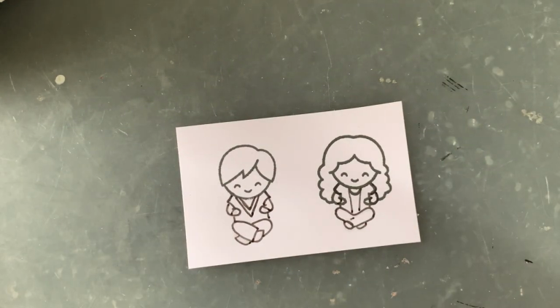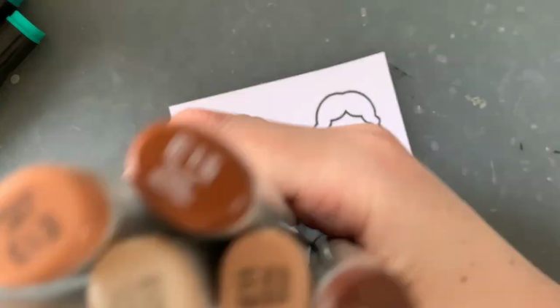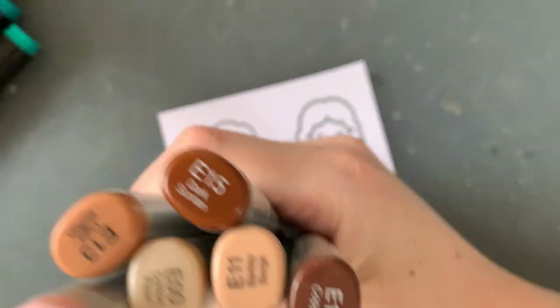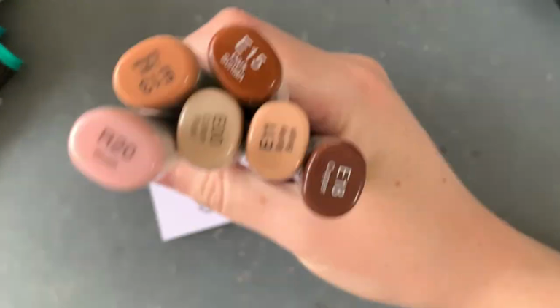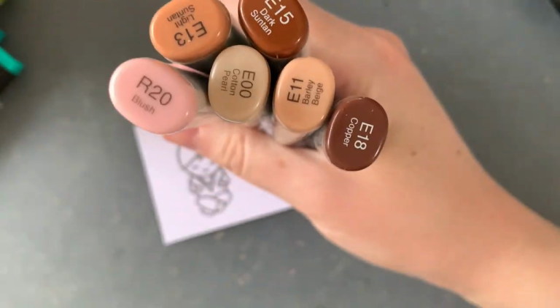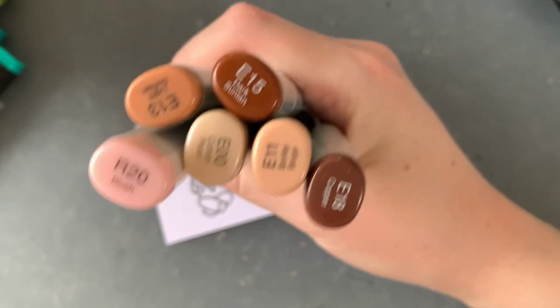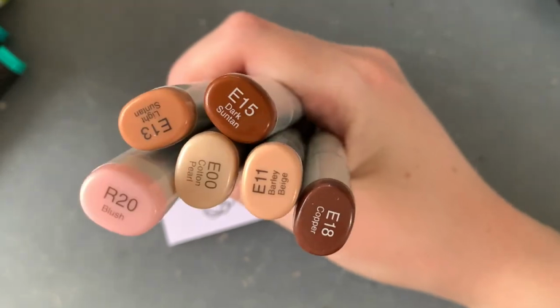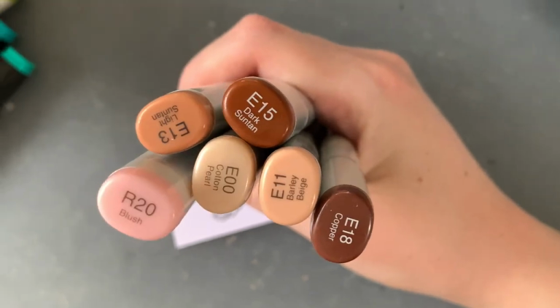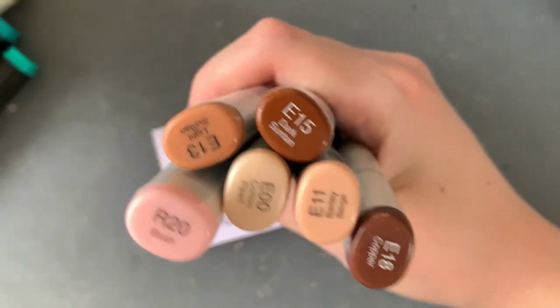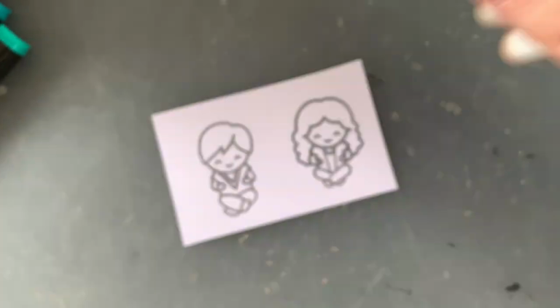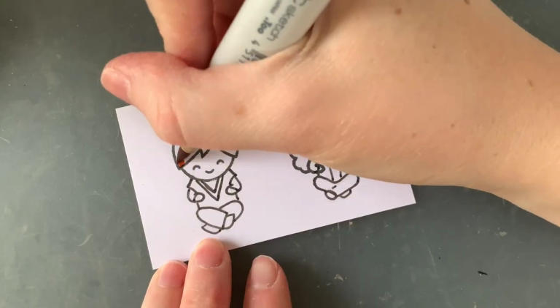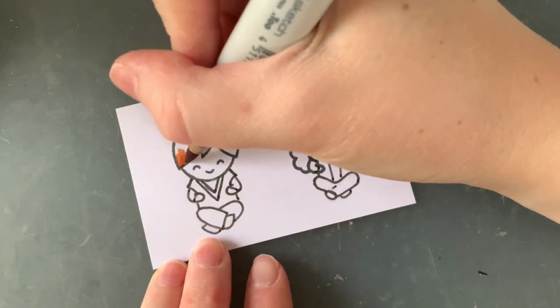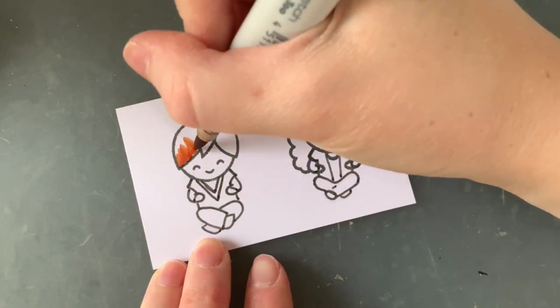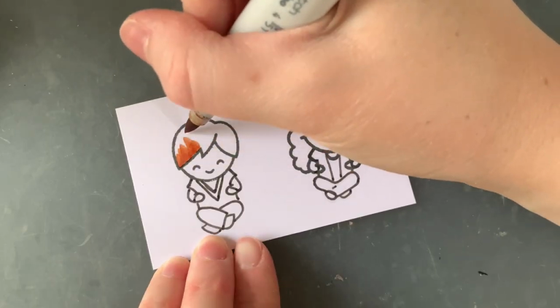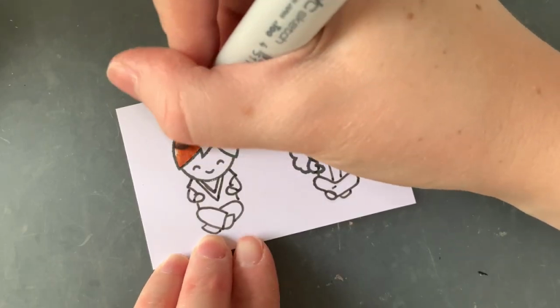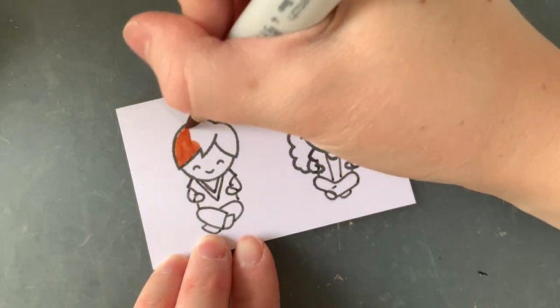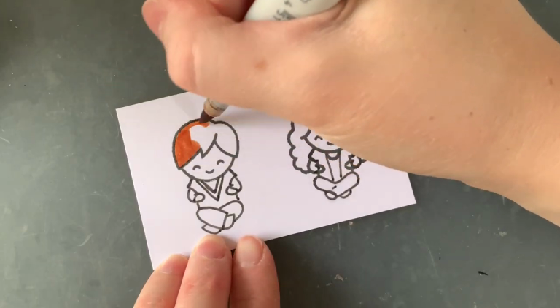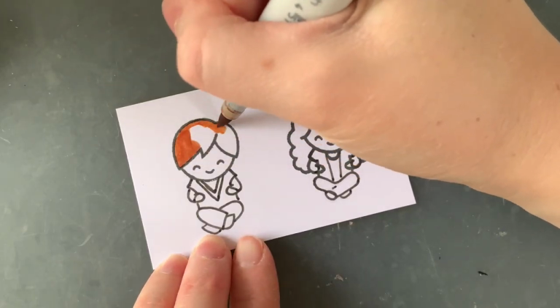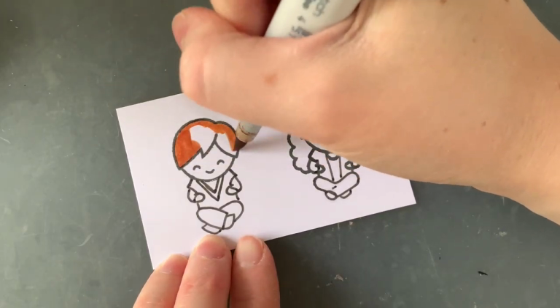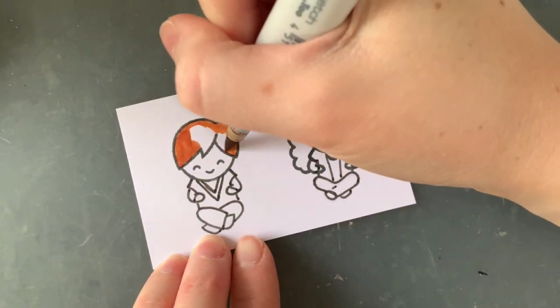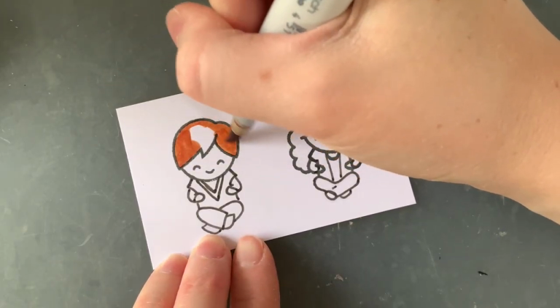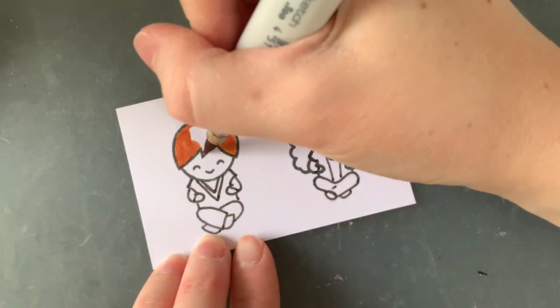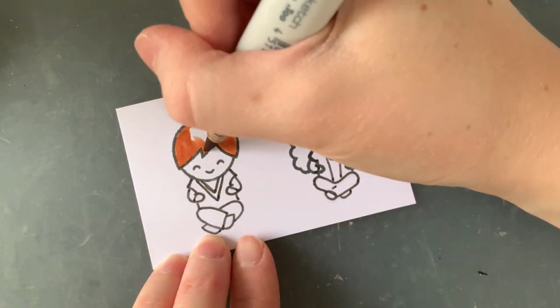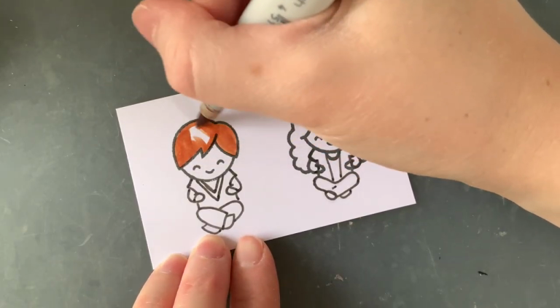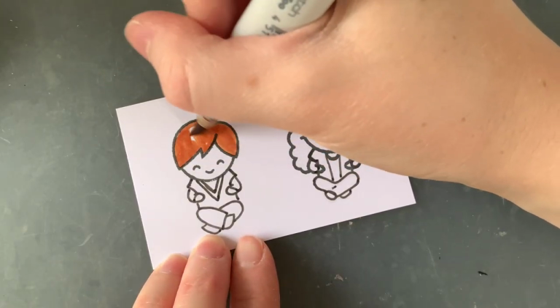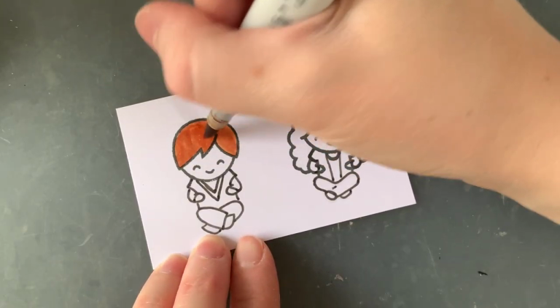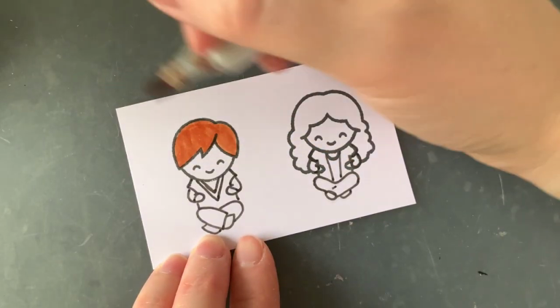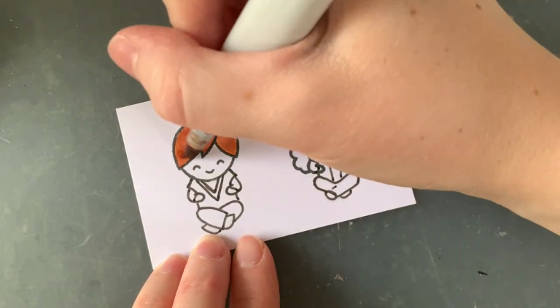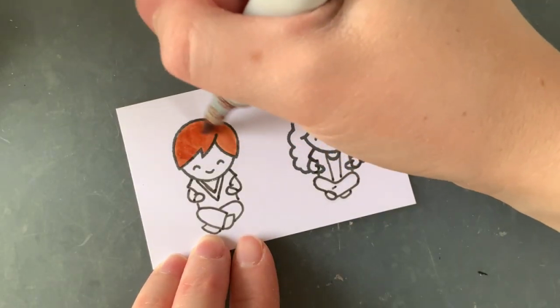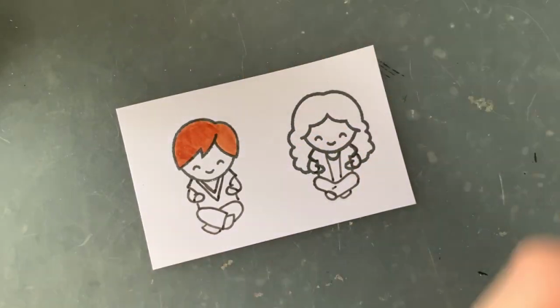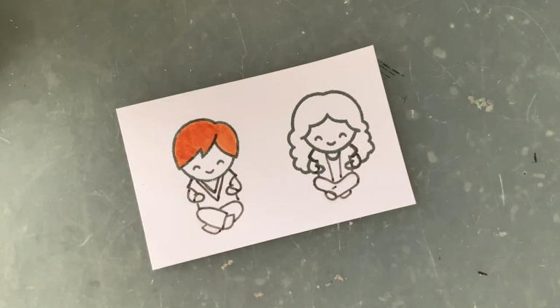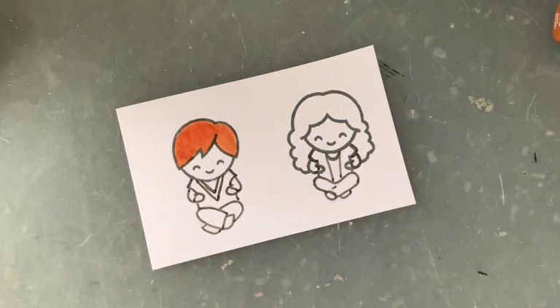To colour in these two, I used pretty much all of my skin tone Copic markers that I own and a few alcohol markers.